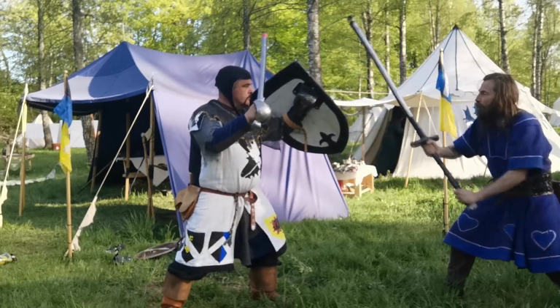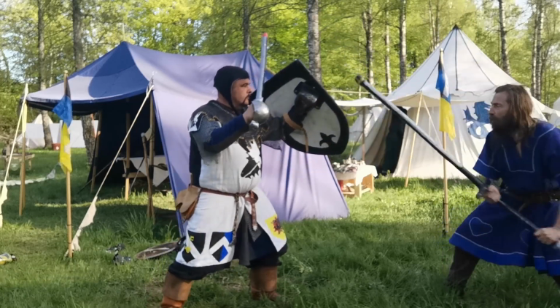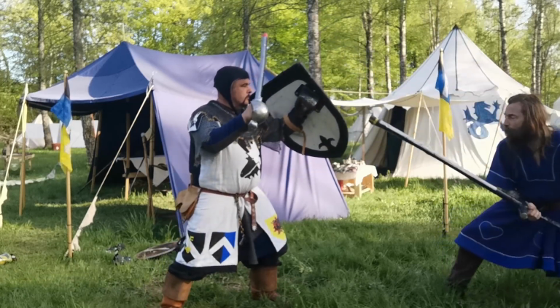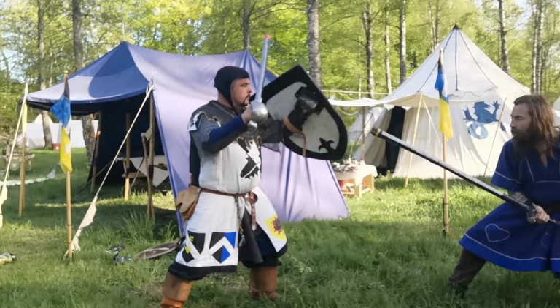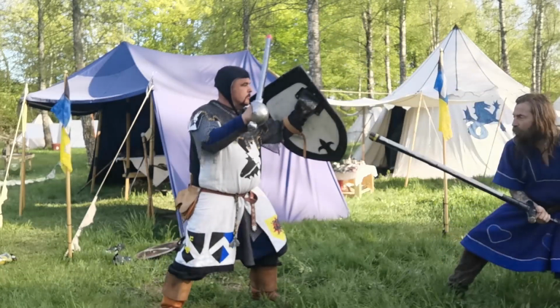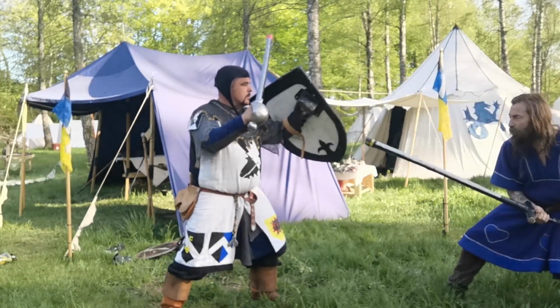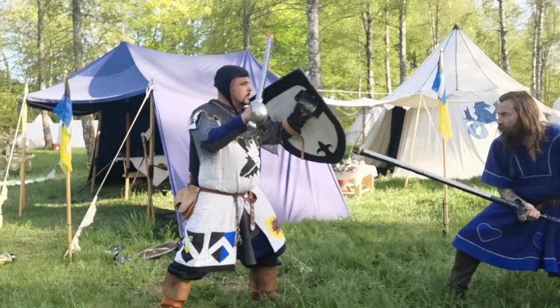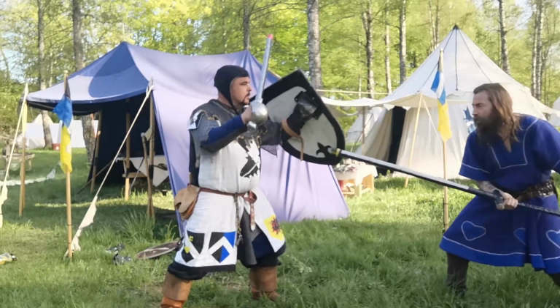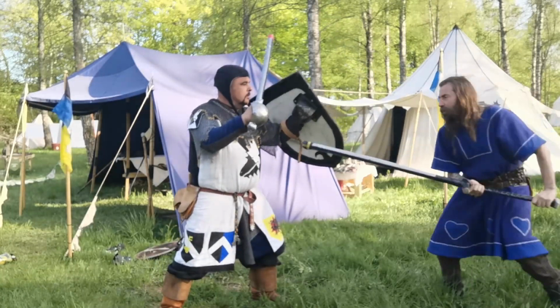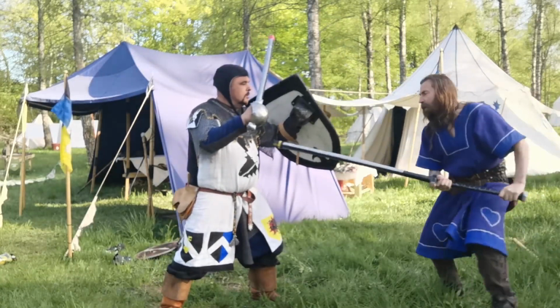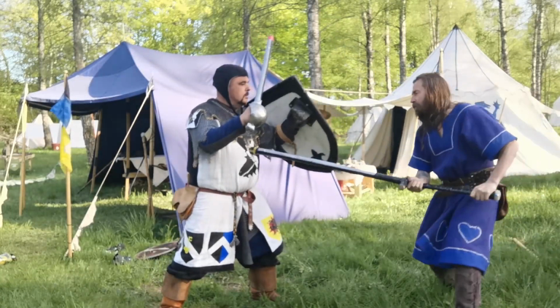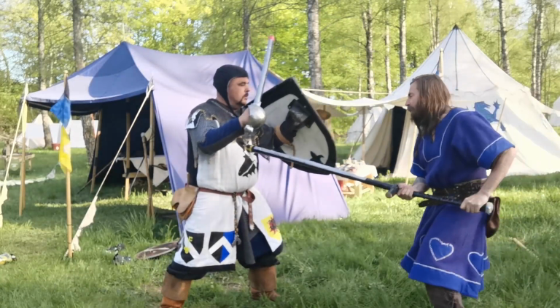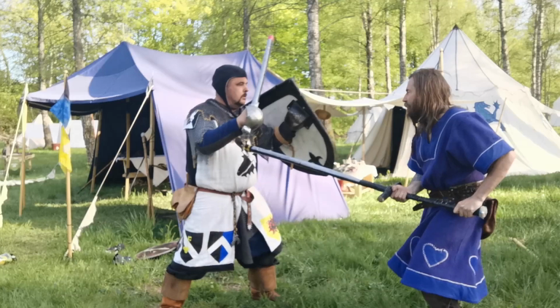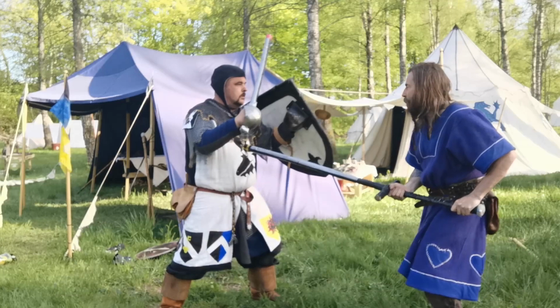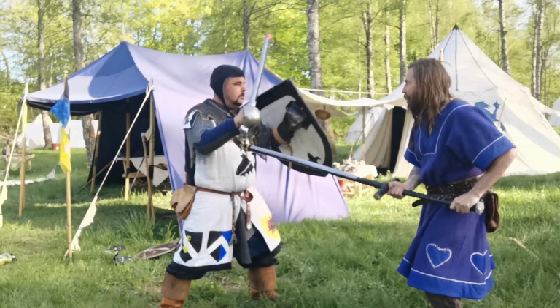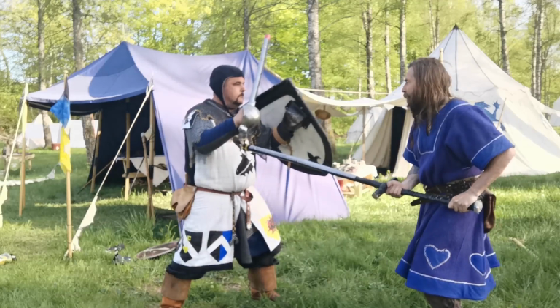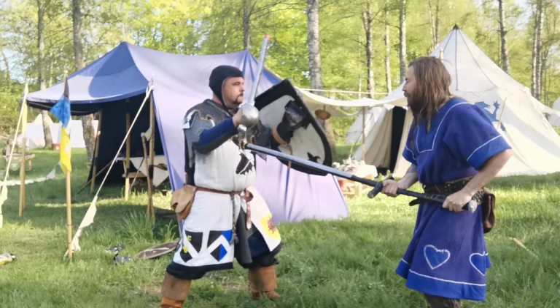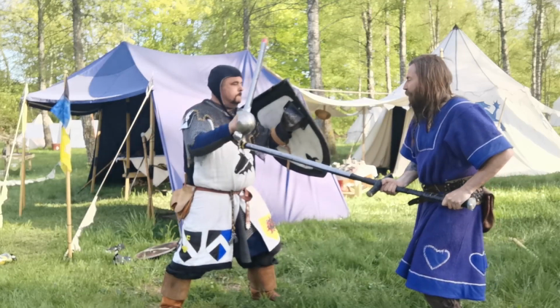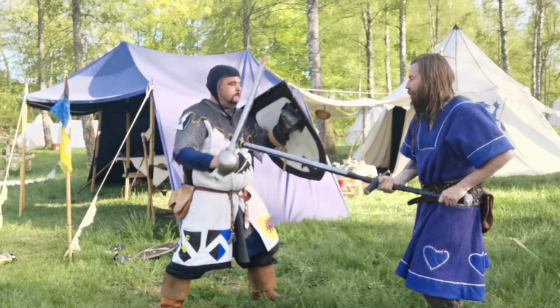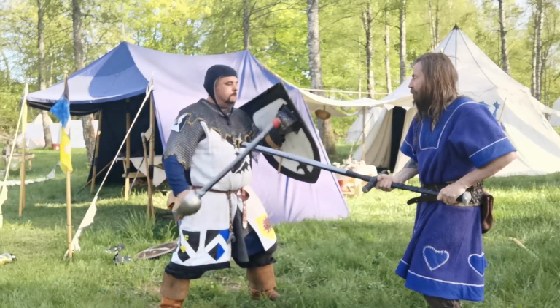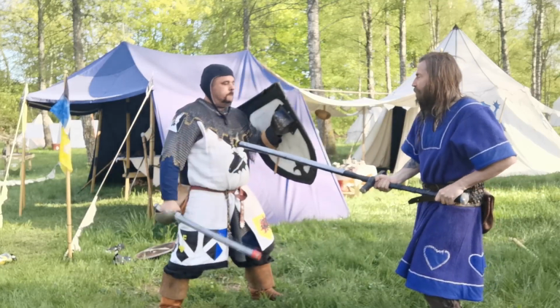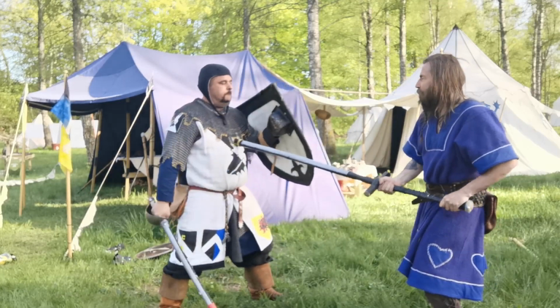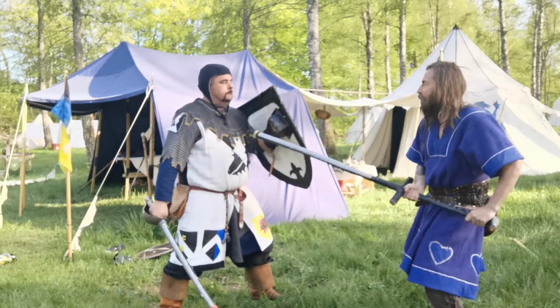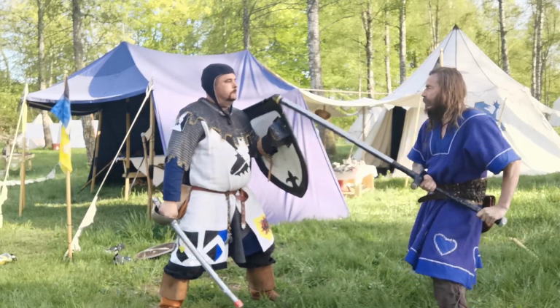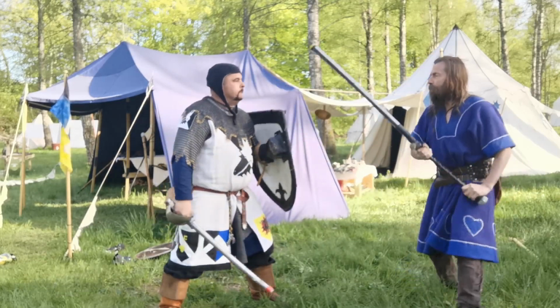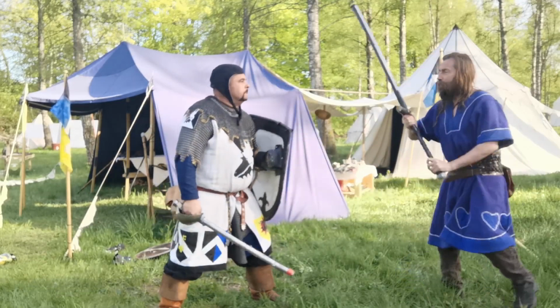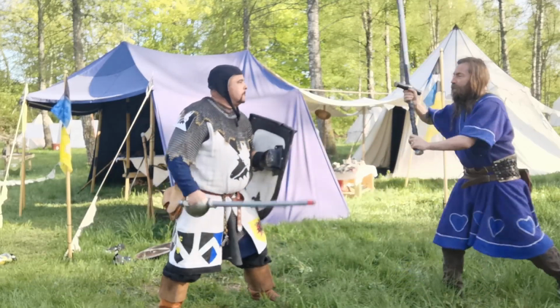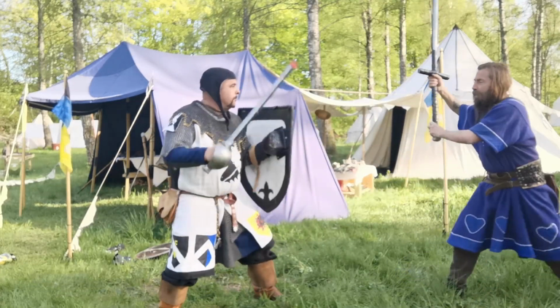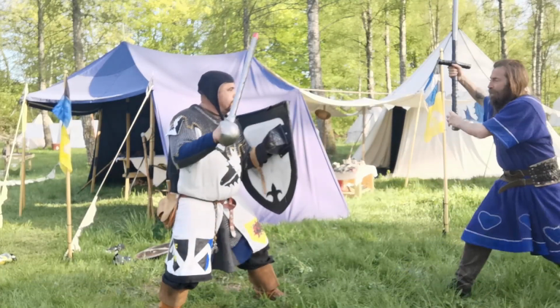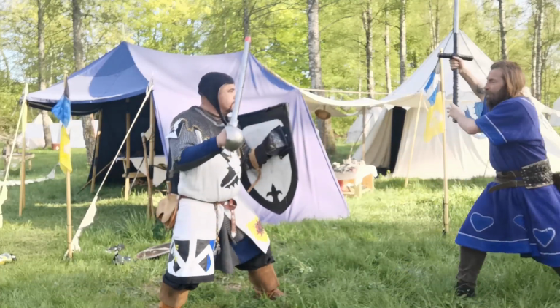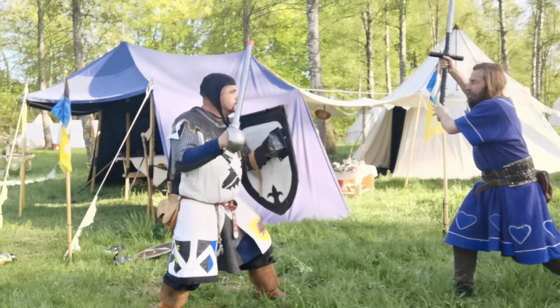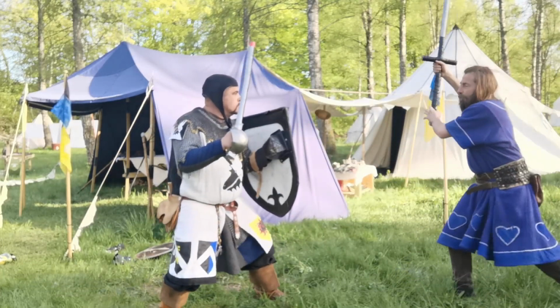When he goes up, you draw it short, take a side step, and throw it into his stomach. That's it.